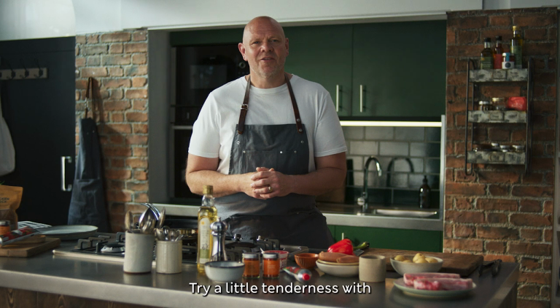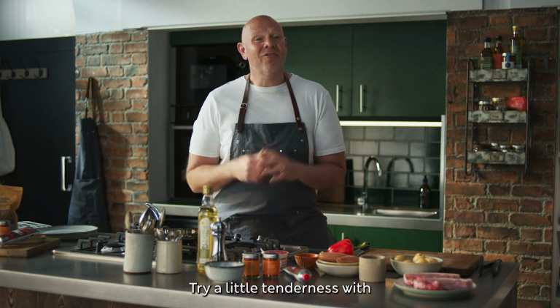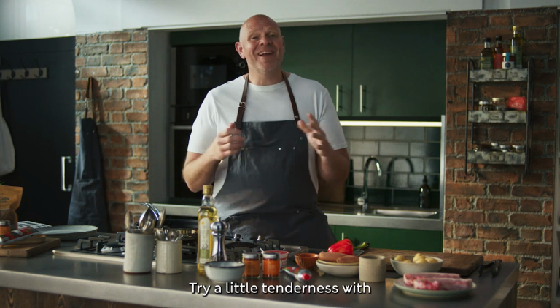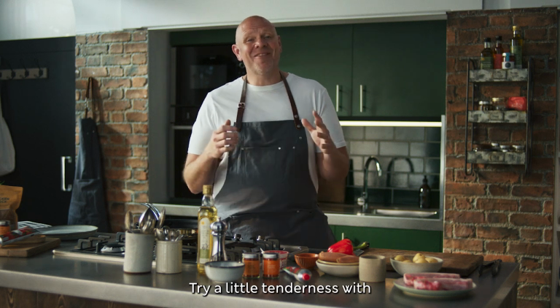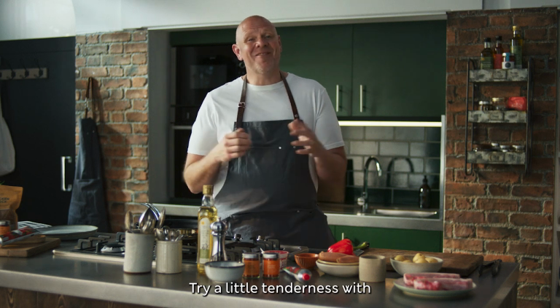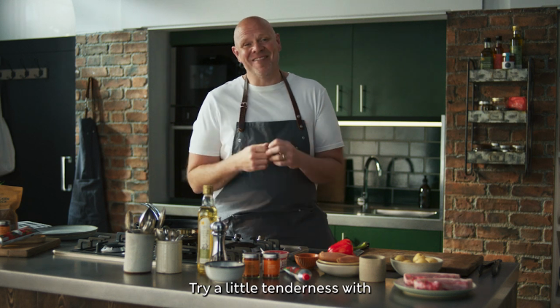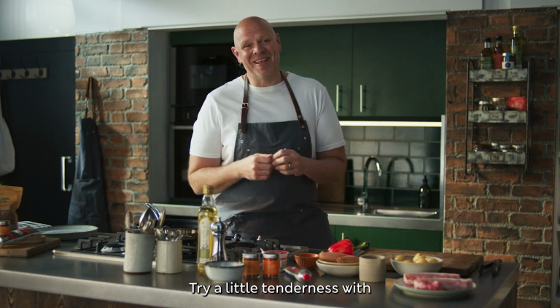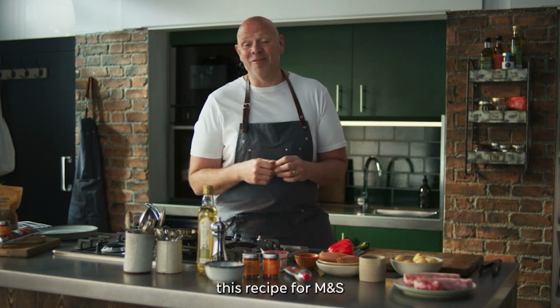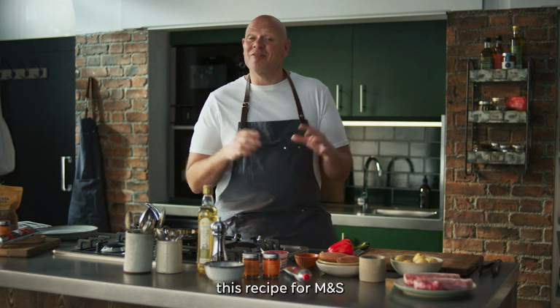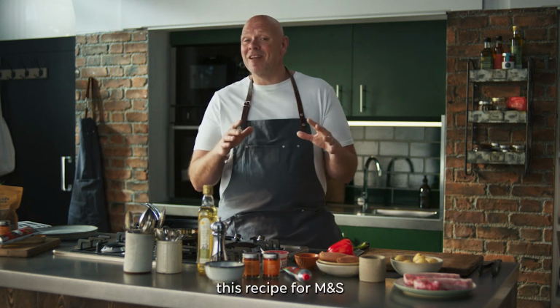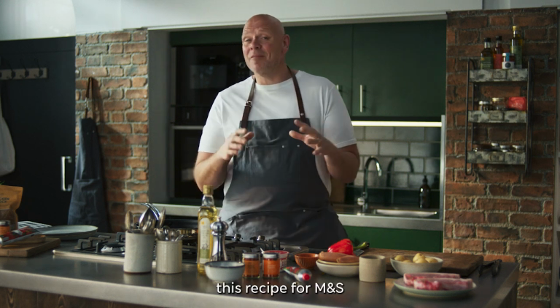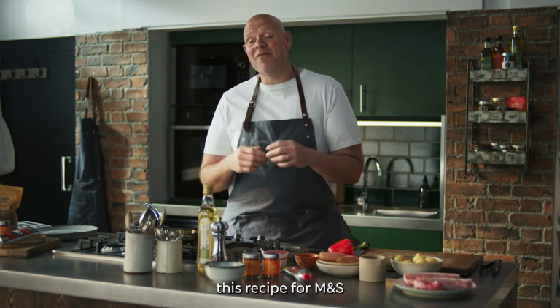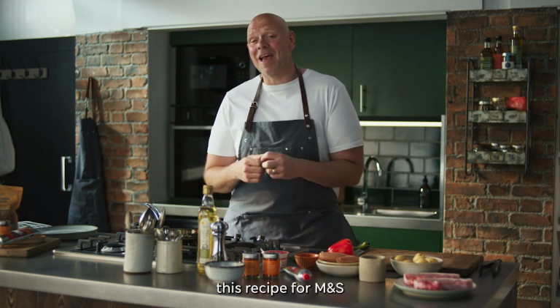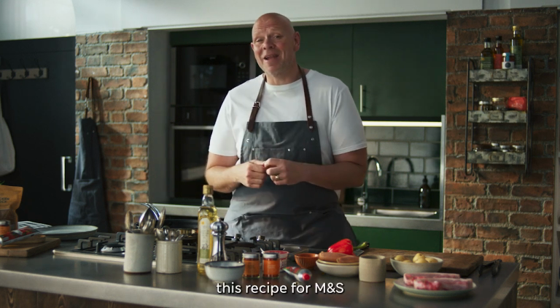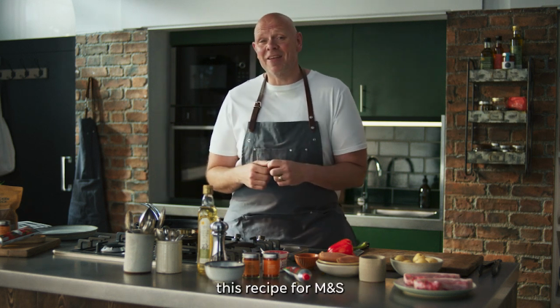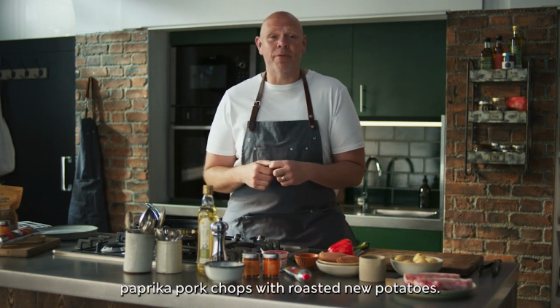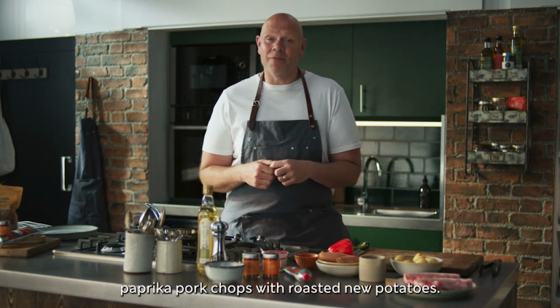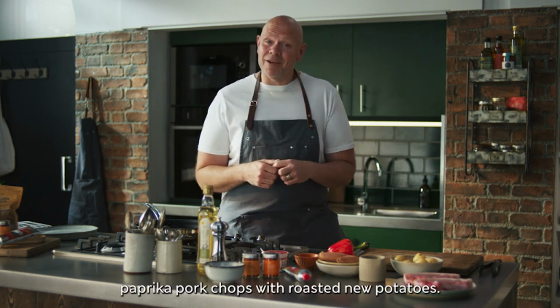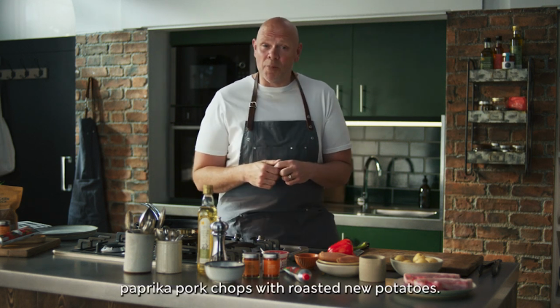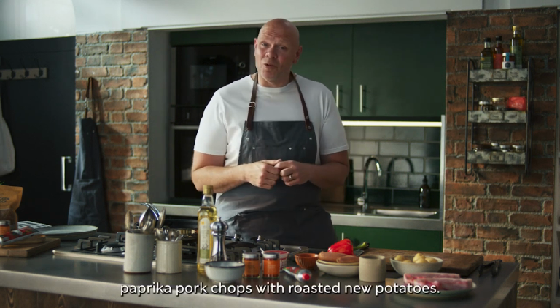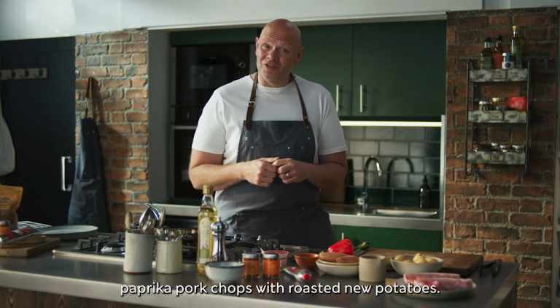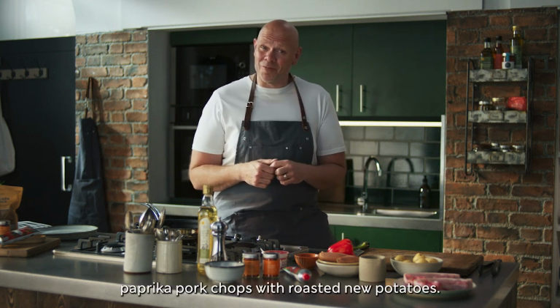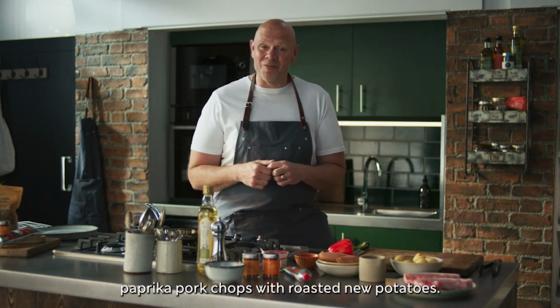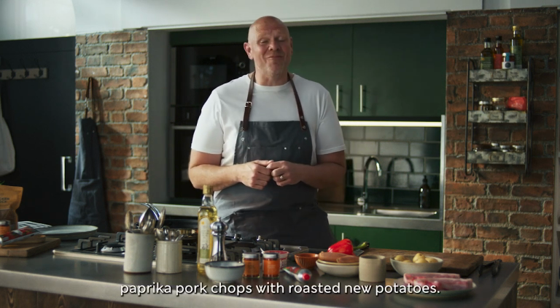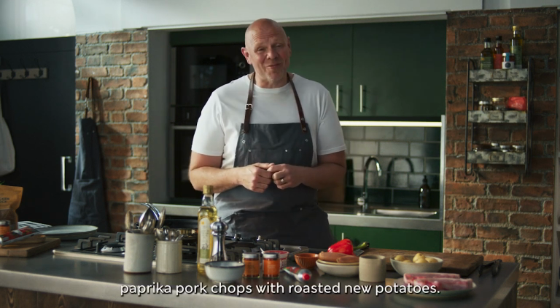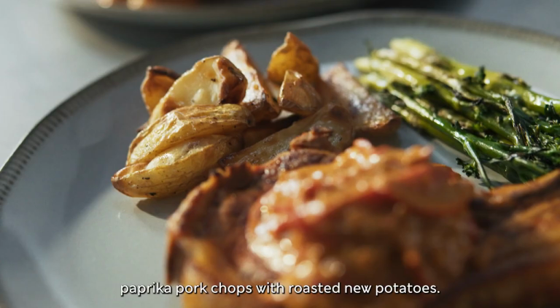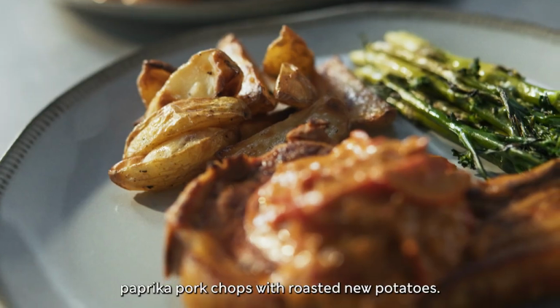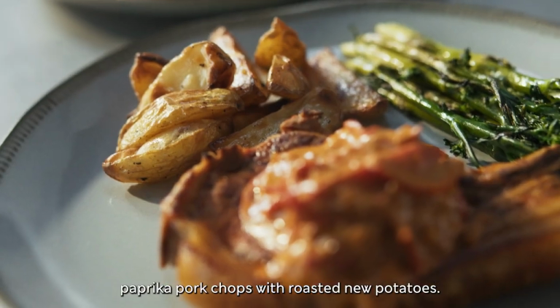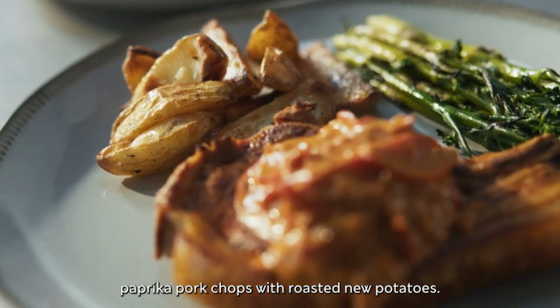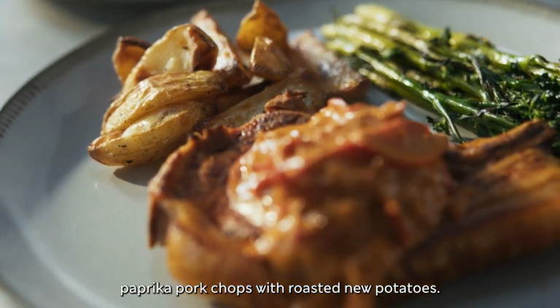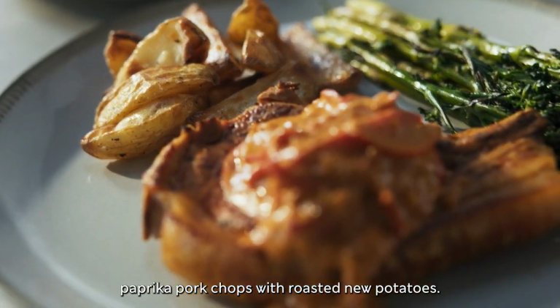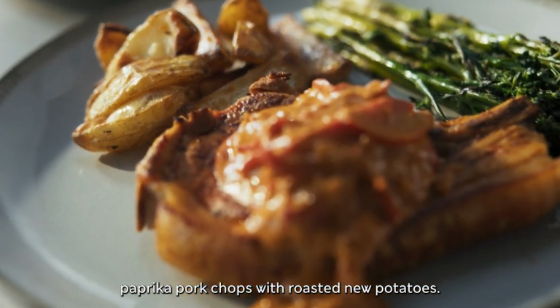Try a little tenderness with this recipe for M&S Paprika Pork Chops with Roasted New Potatoes.